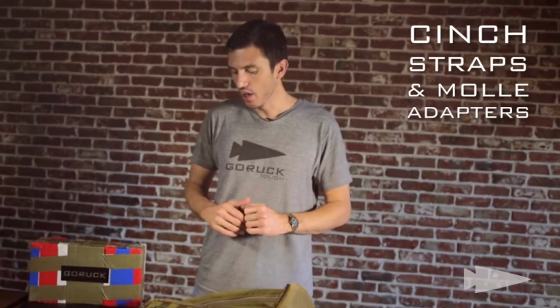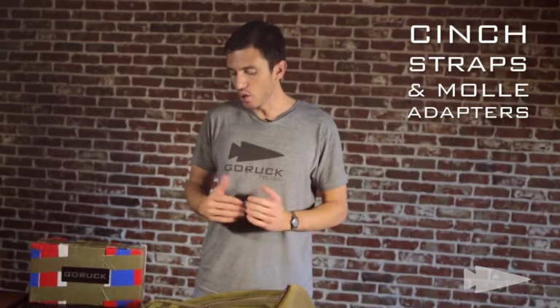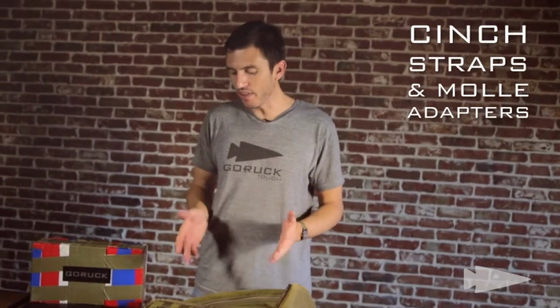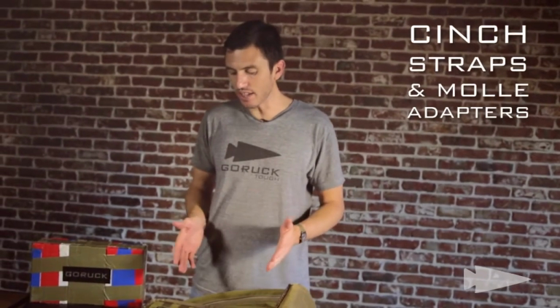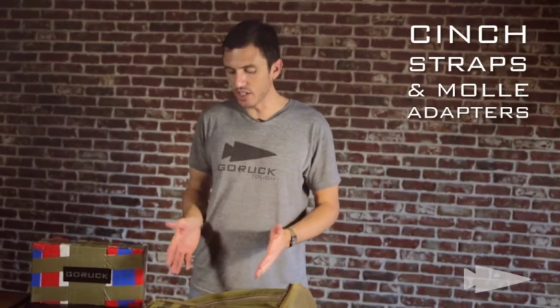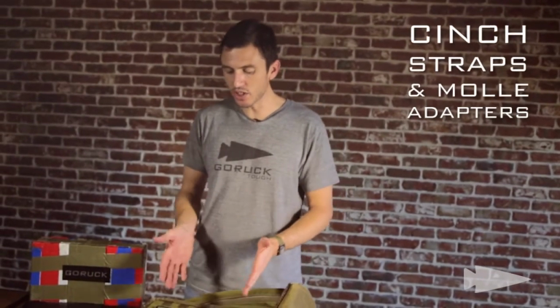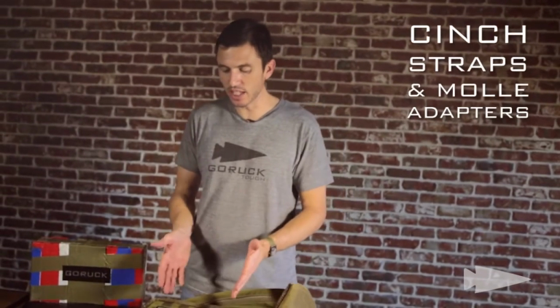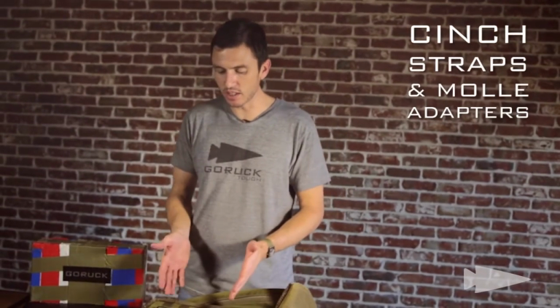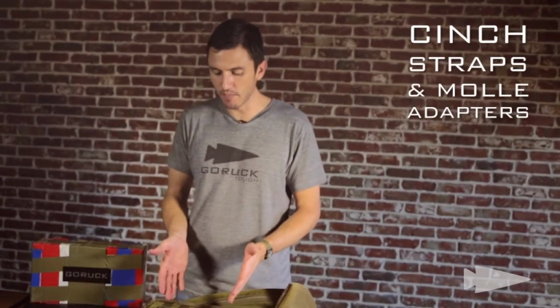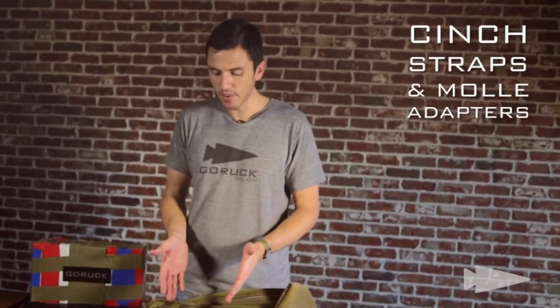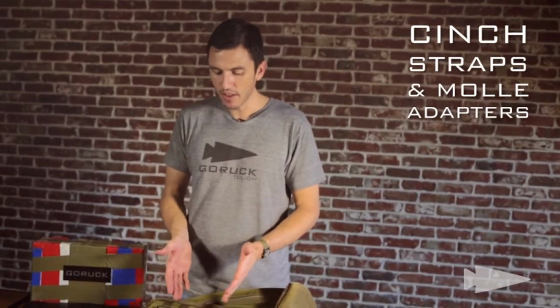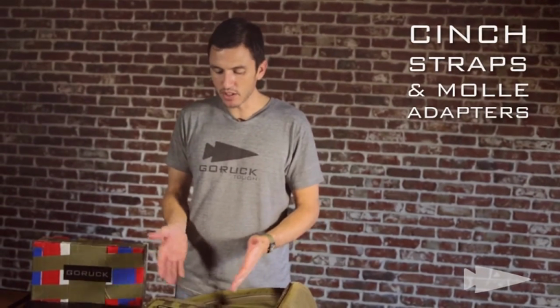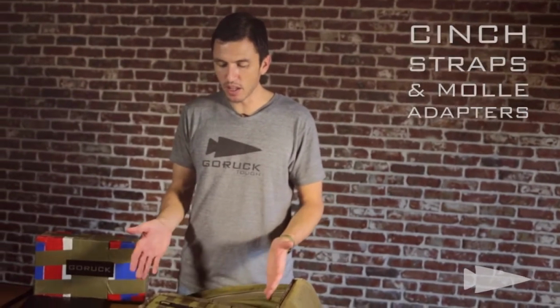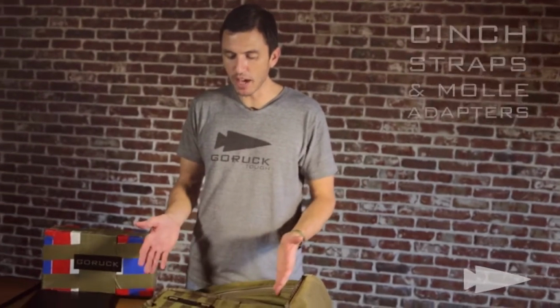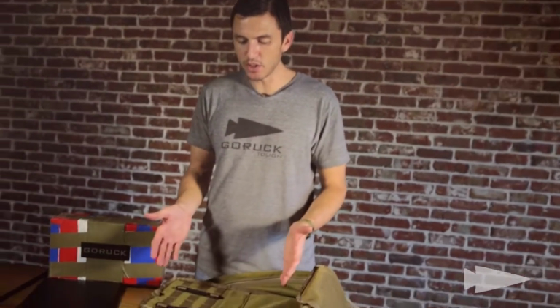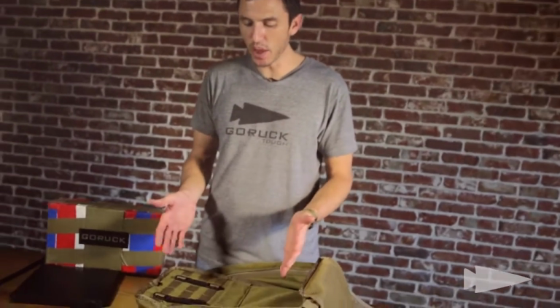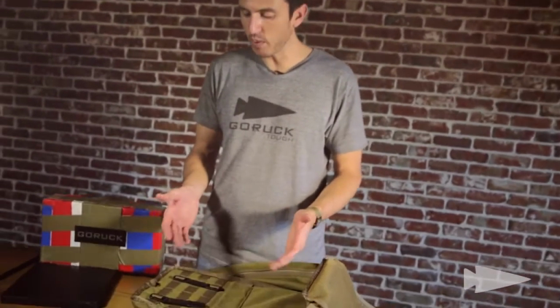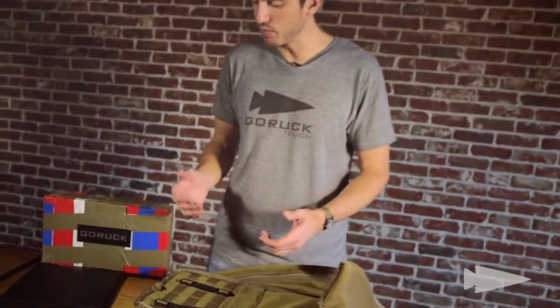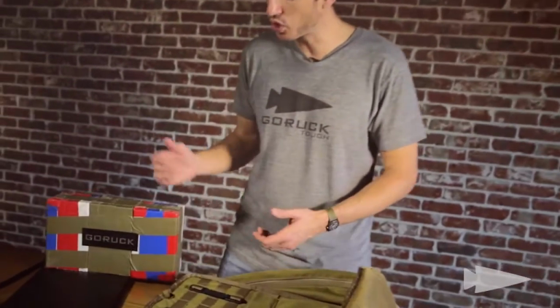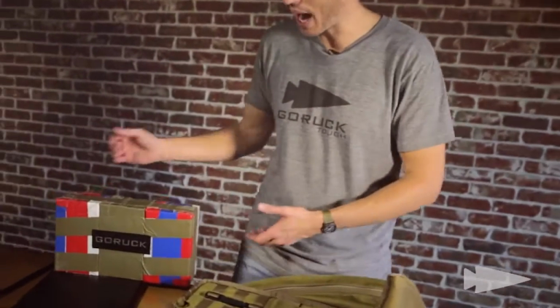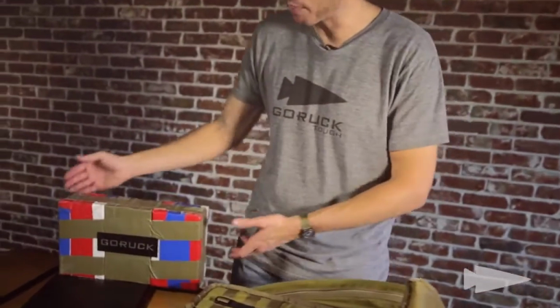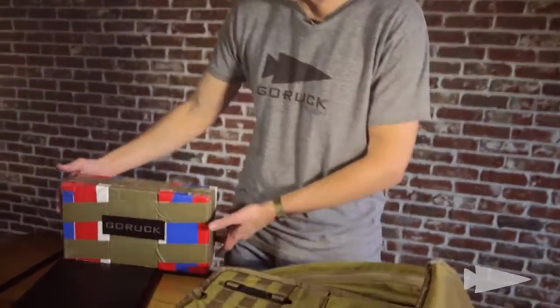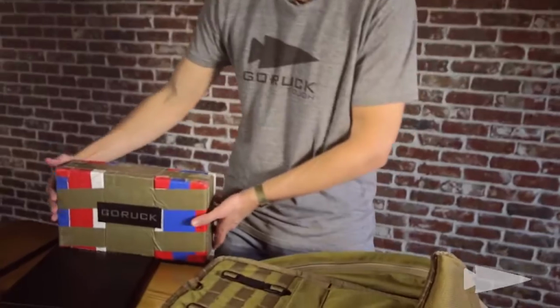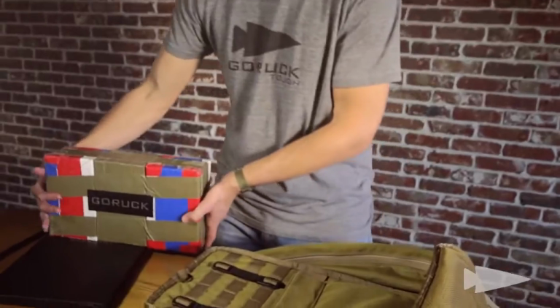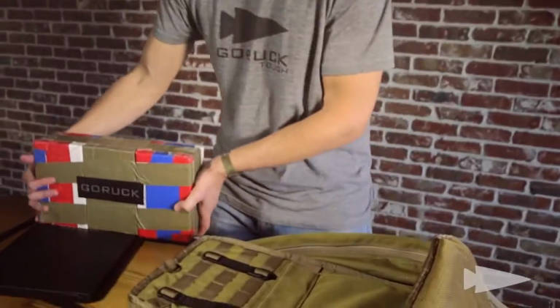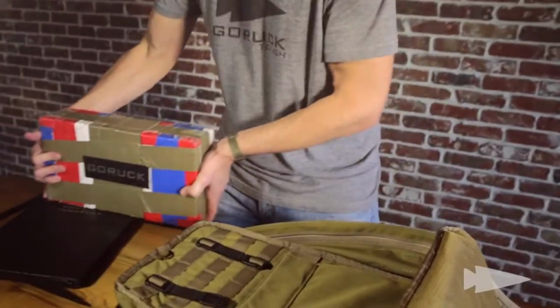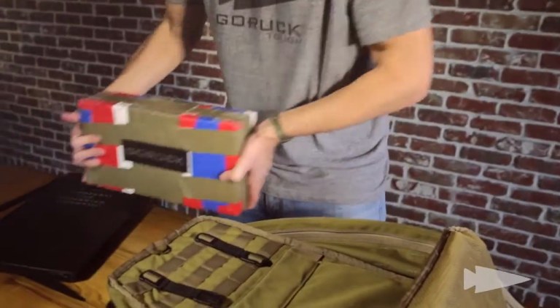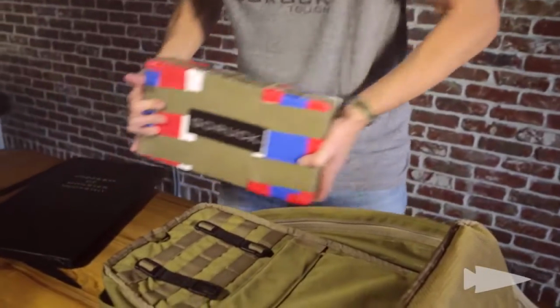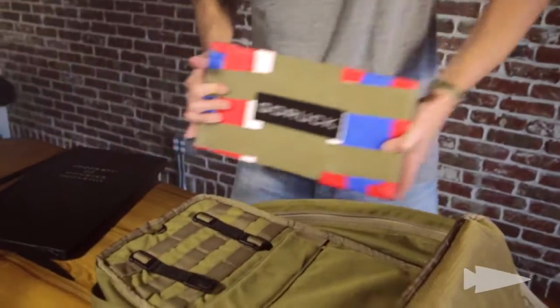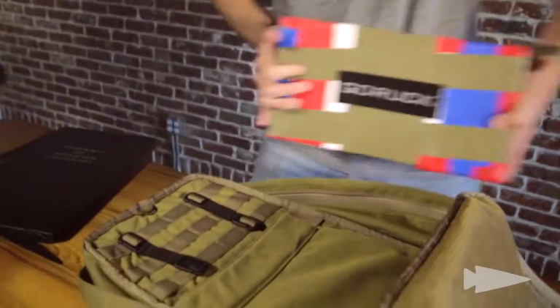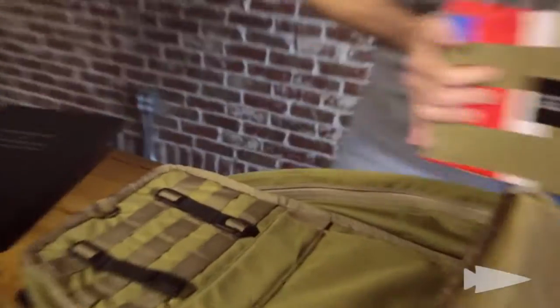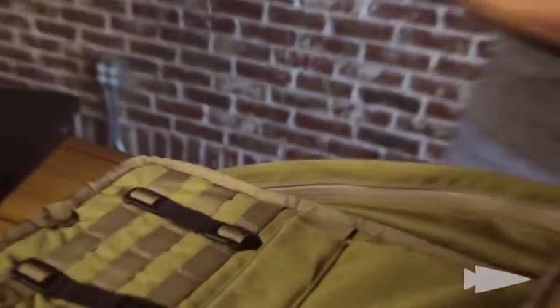We've got a cinch system that's going to allow you to do that with some straps, whether it's bricks or whether it's steel.